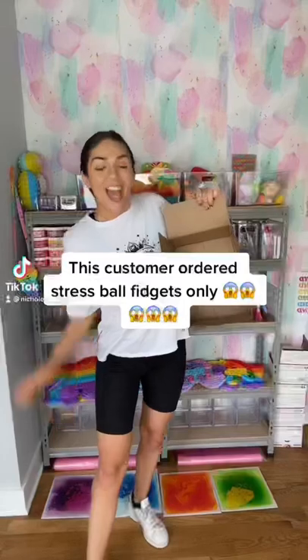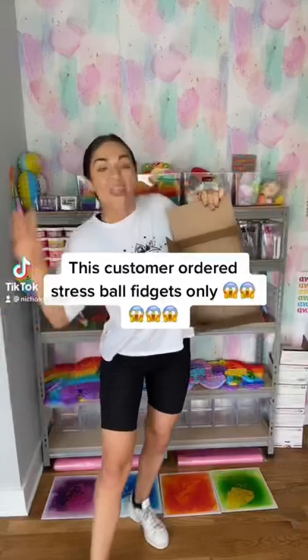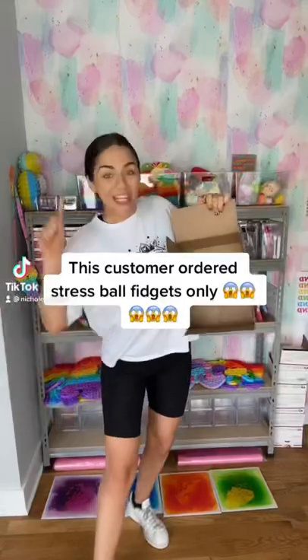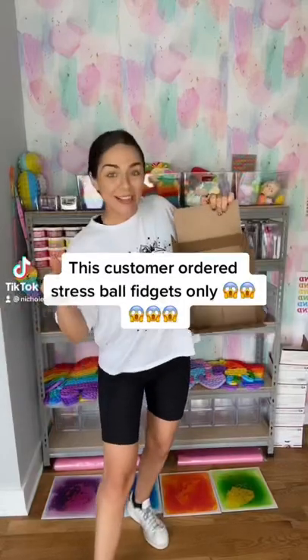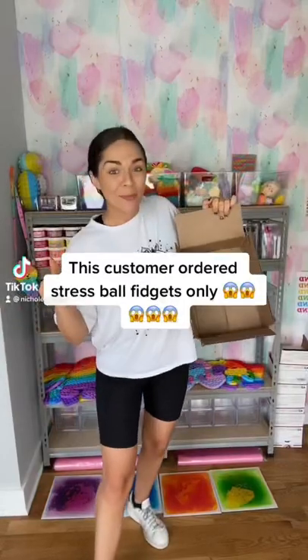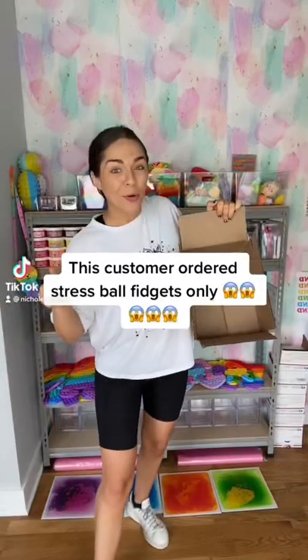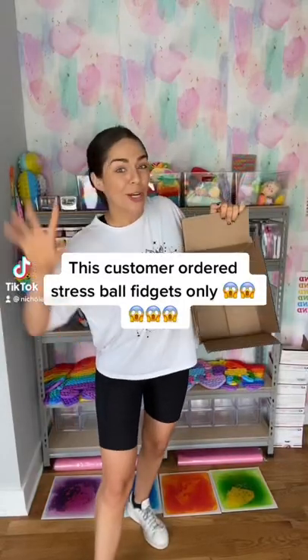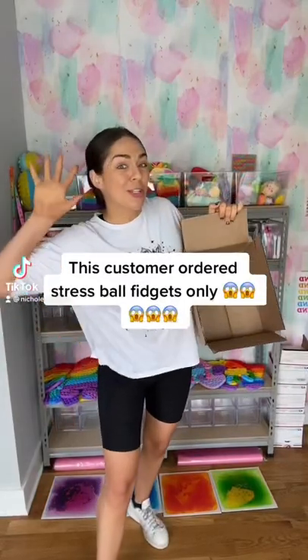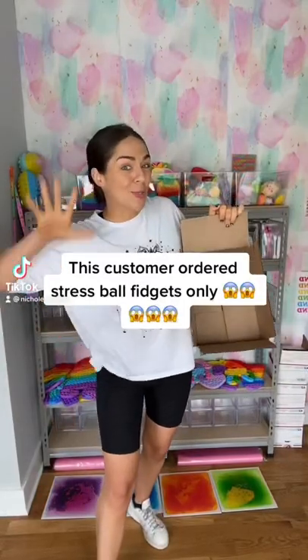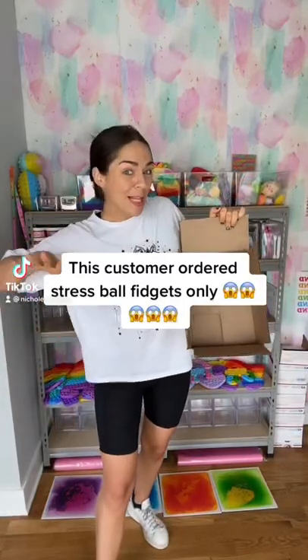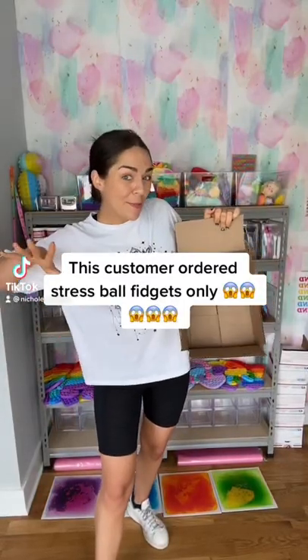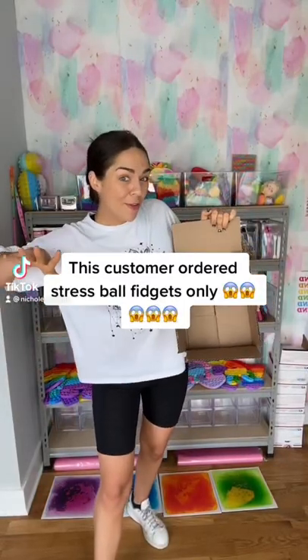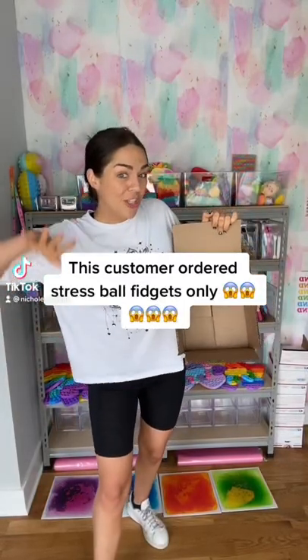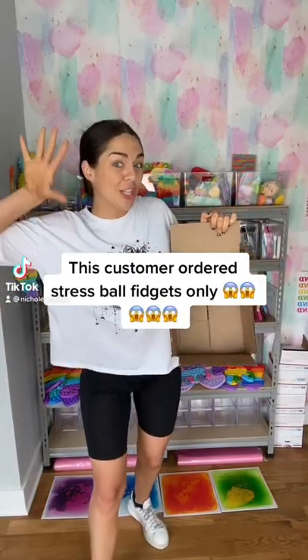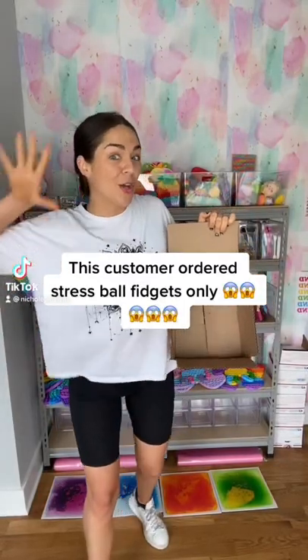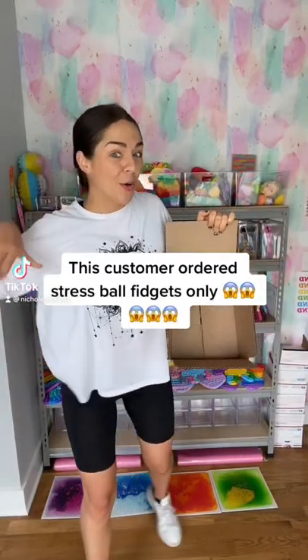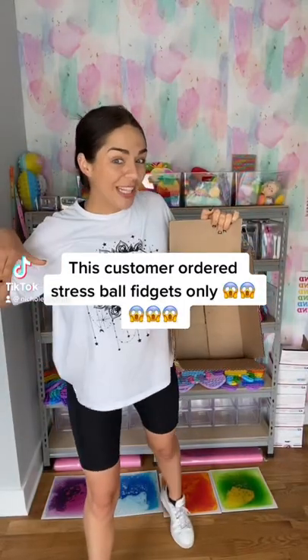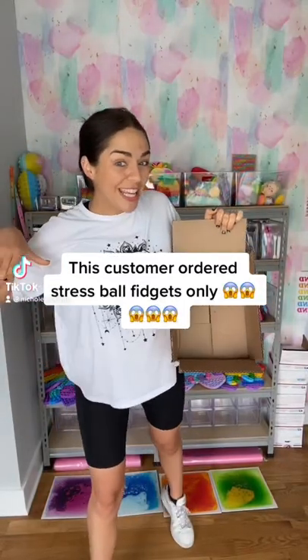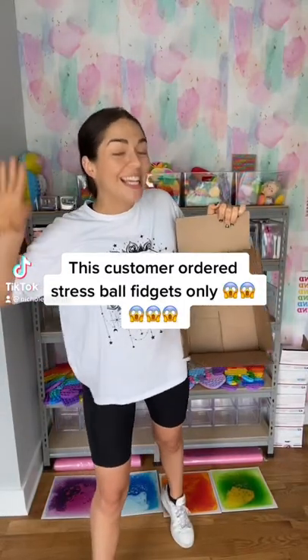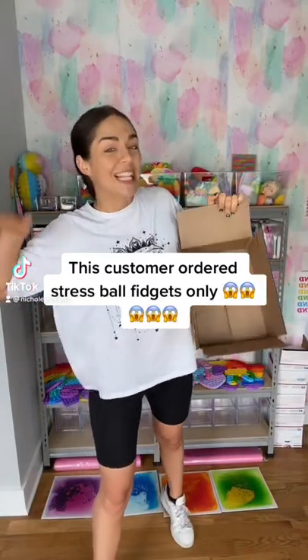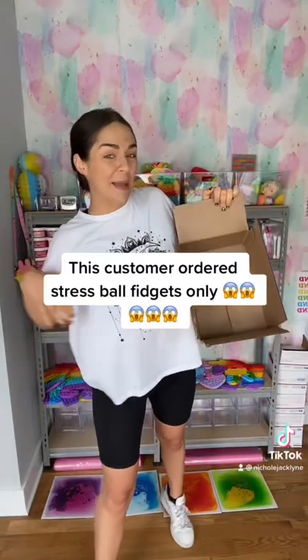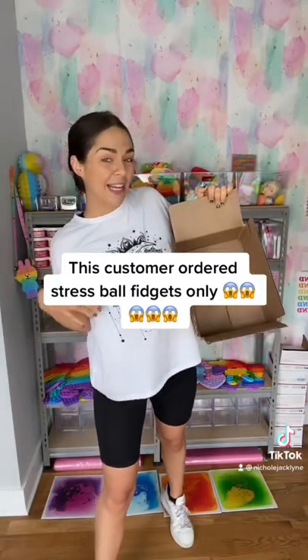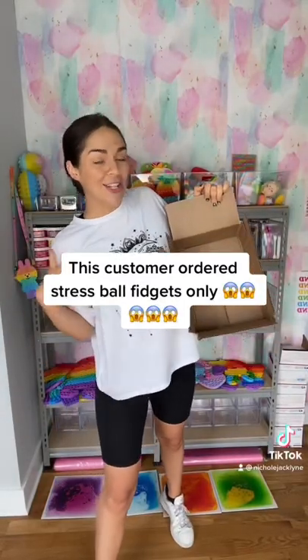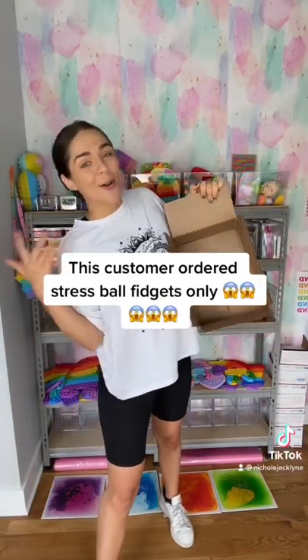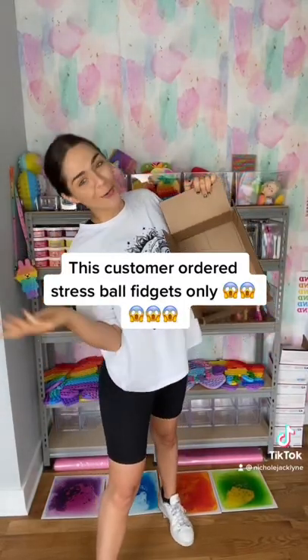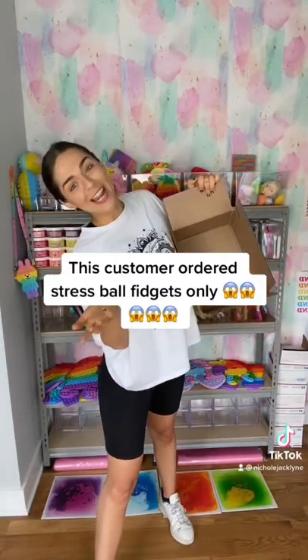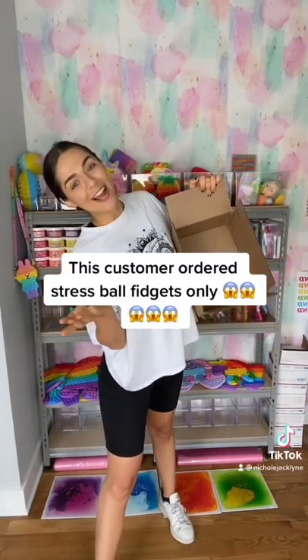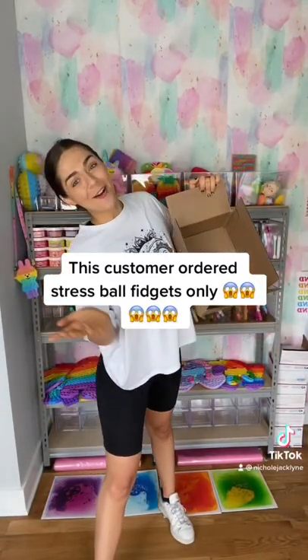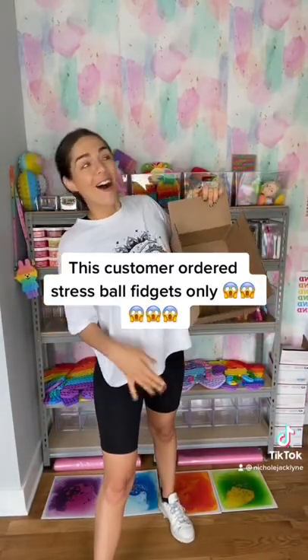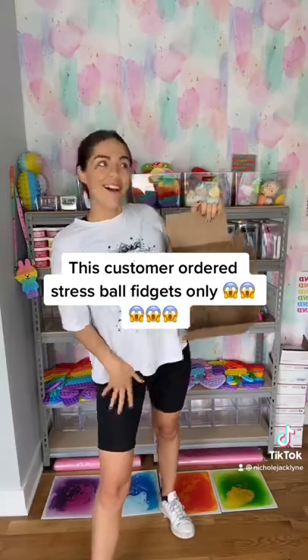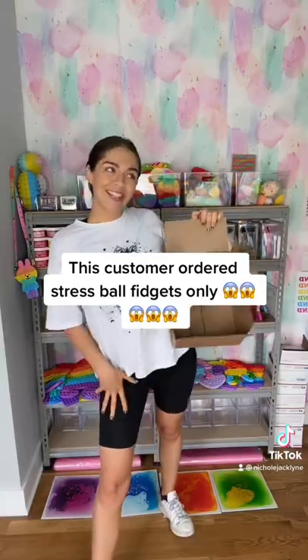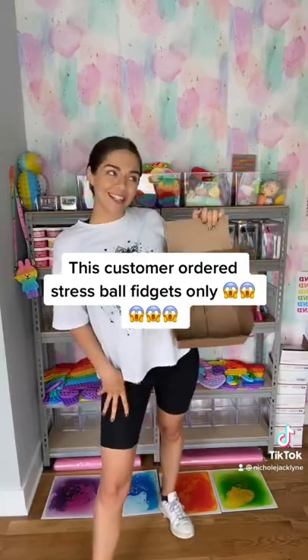This customer ordered stress ball fidgets only. Let's package it right now on TikTok.